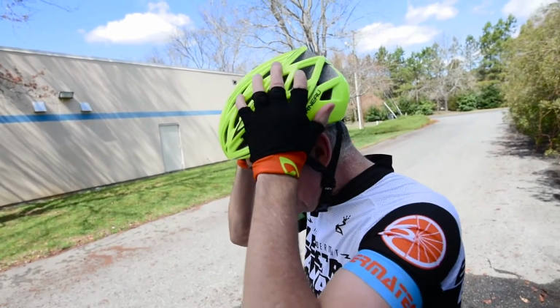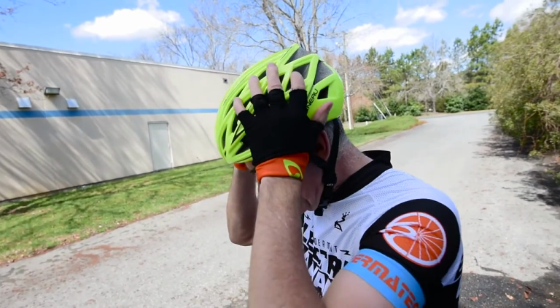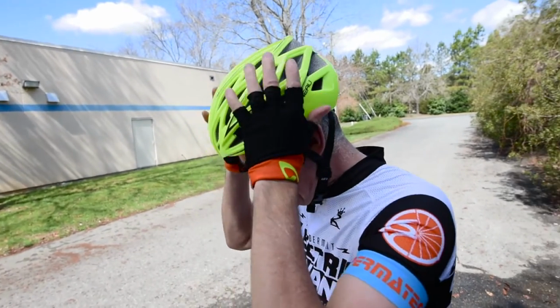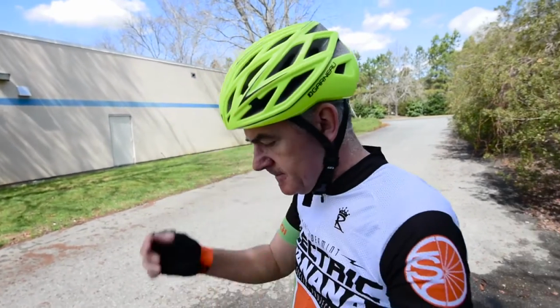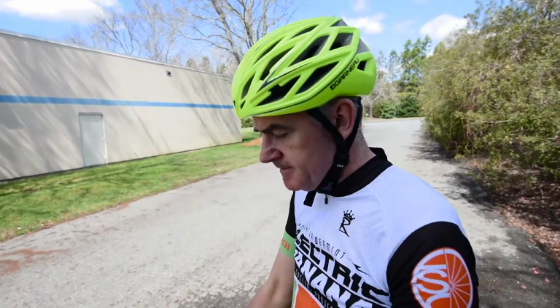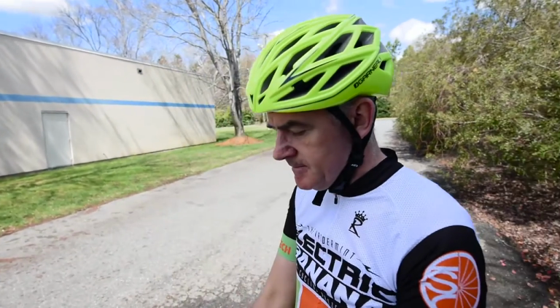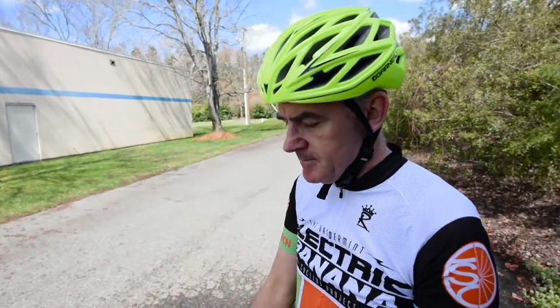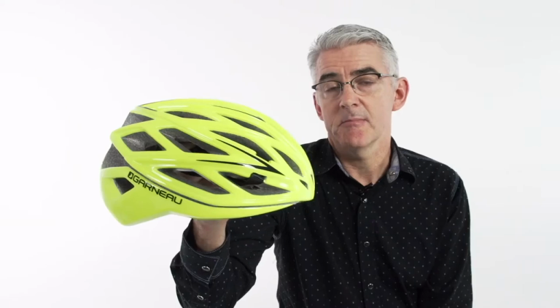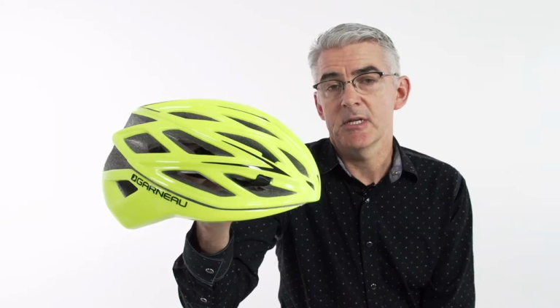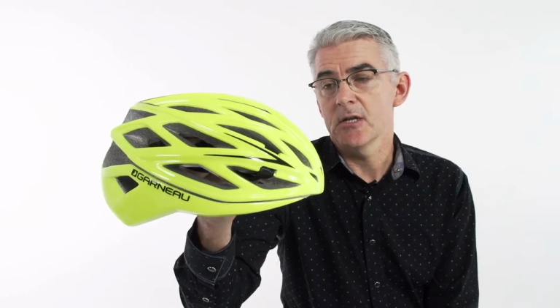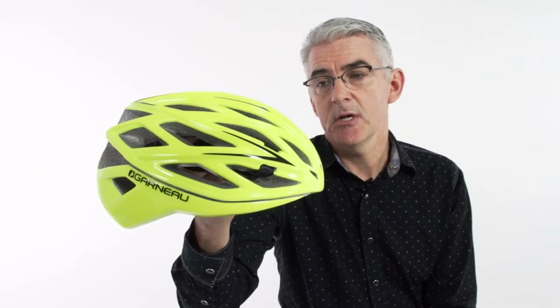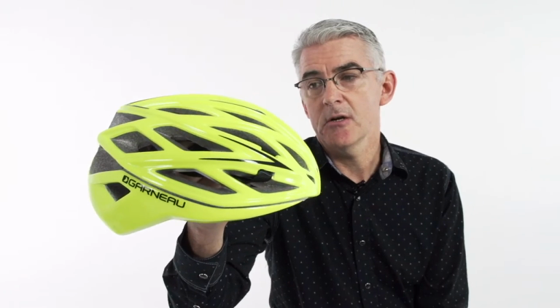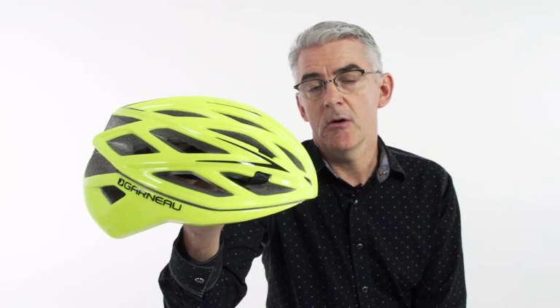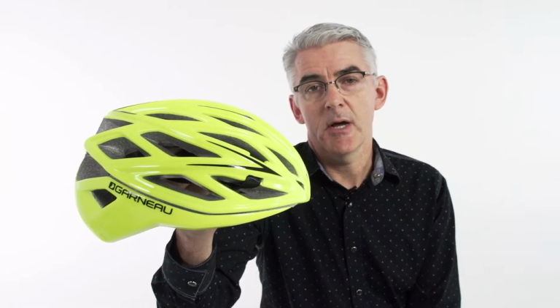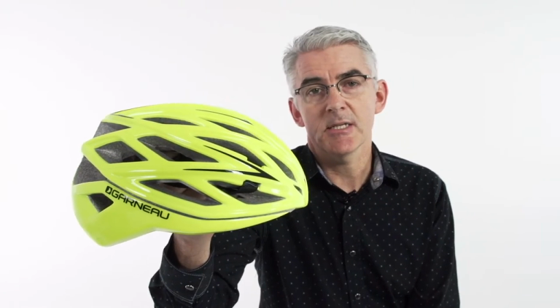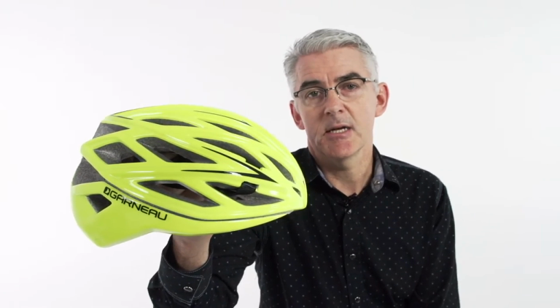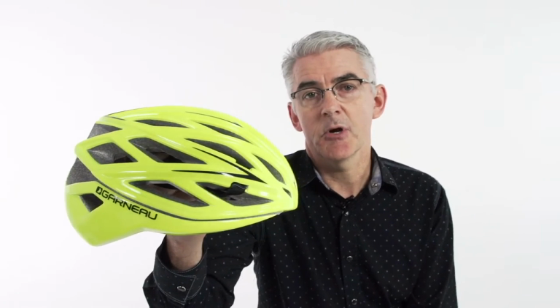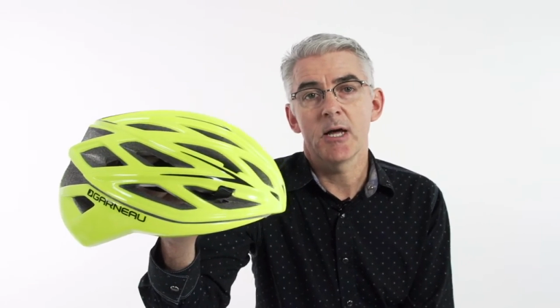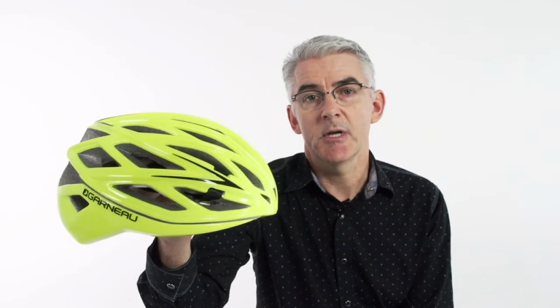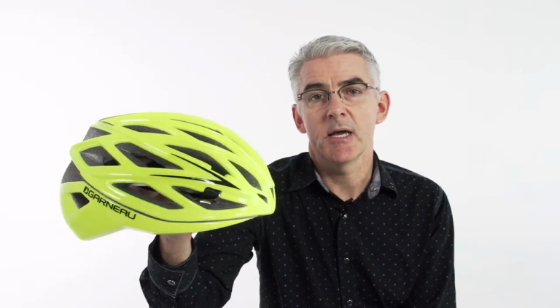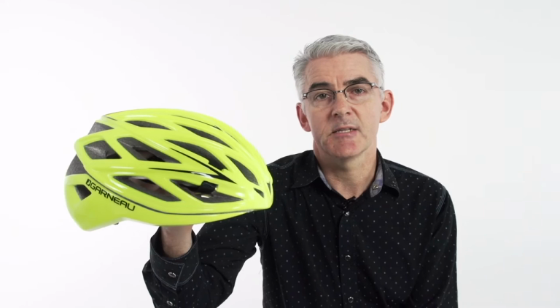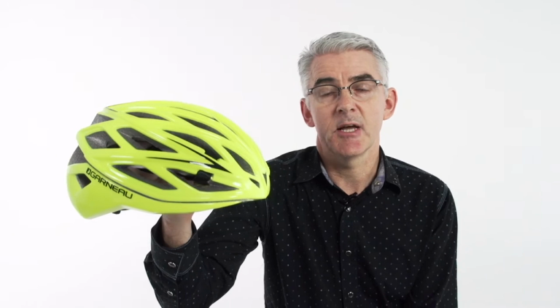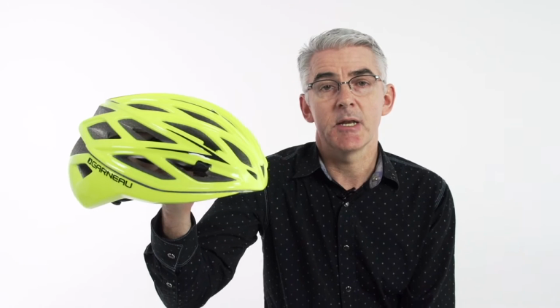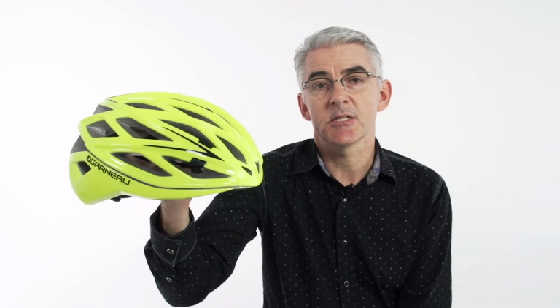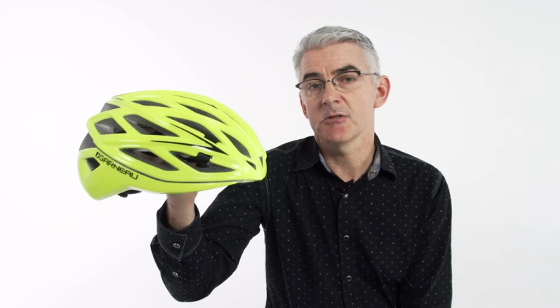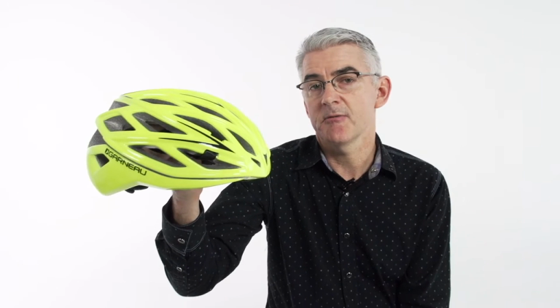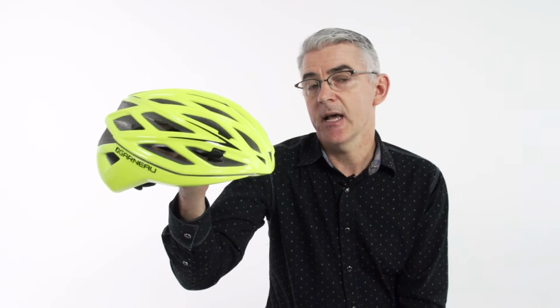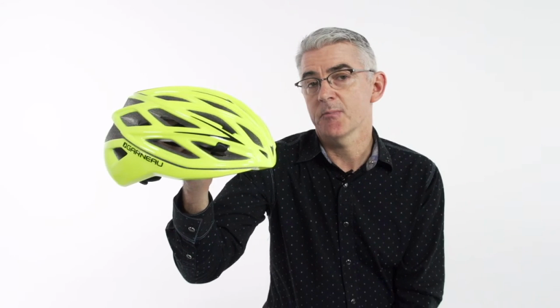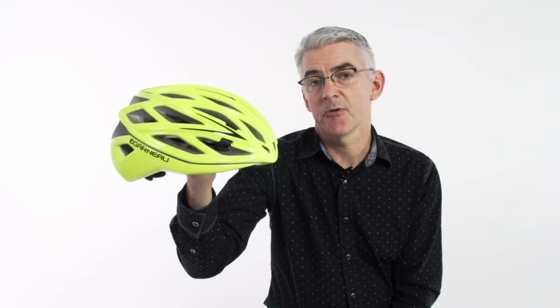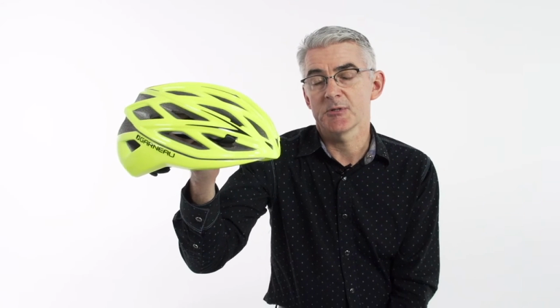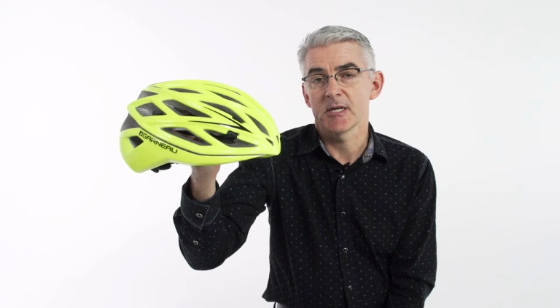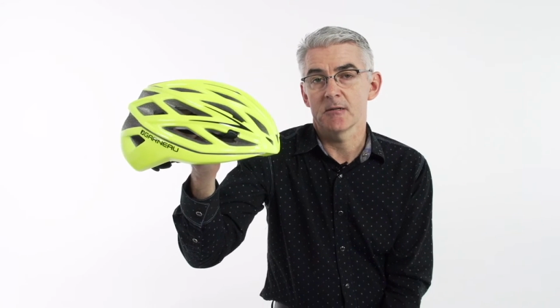It's just a great go-to helmet. It's the Louis Garneau X-Lite Pro helmet and it's available exclusively at Performance Bicycle.